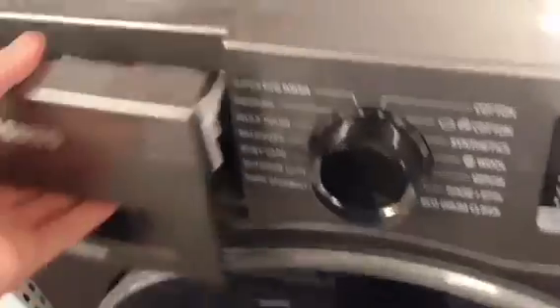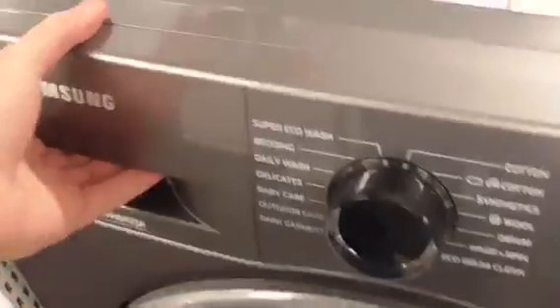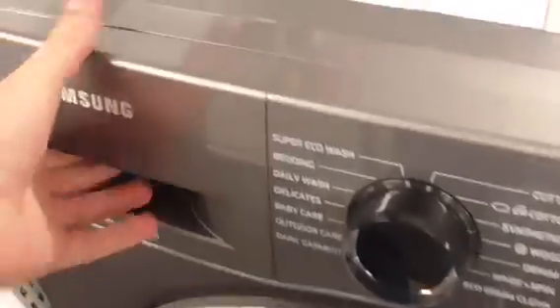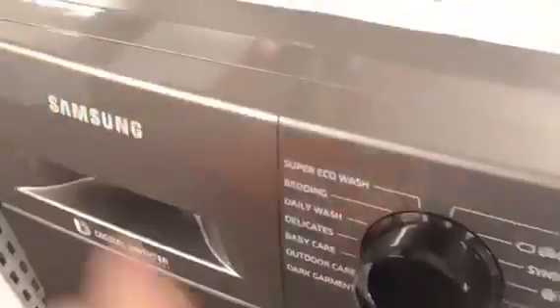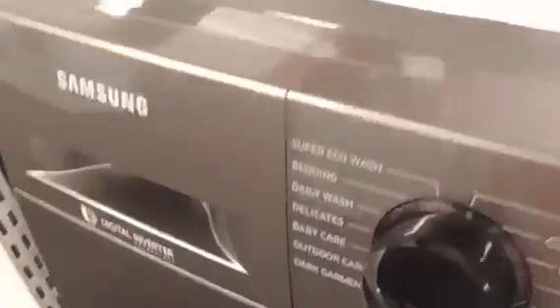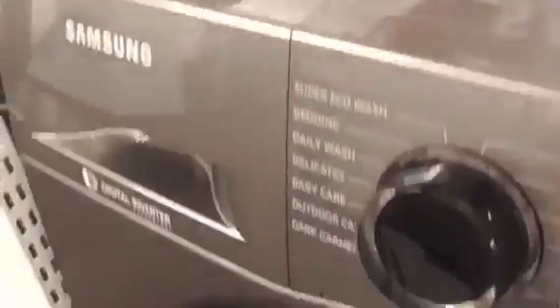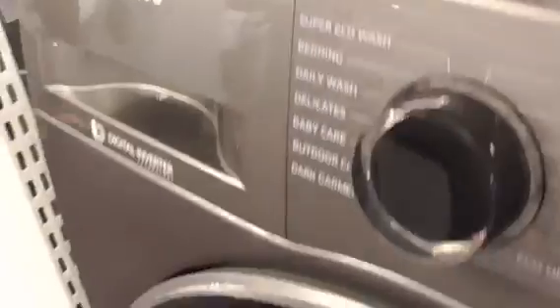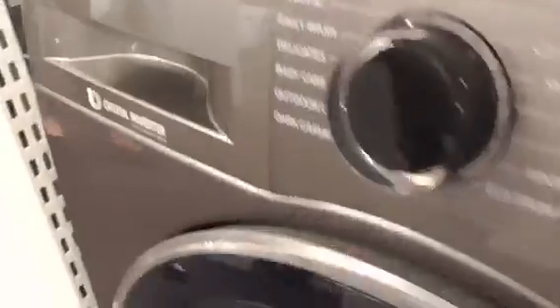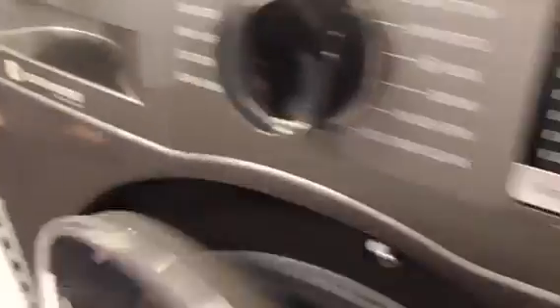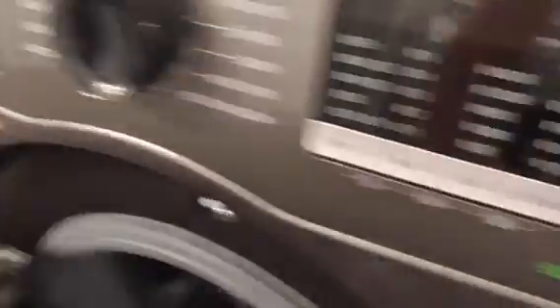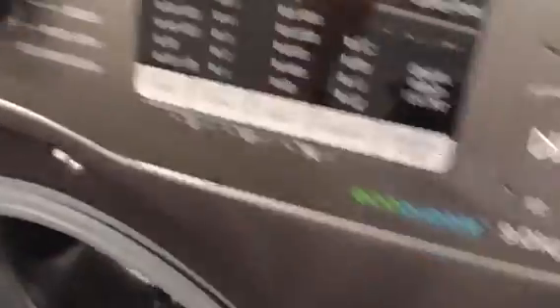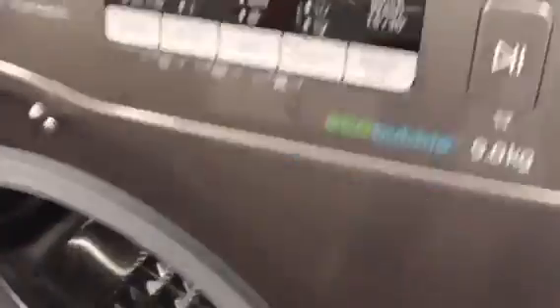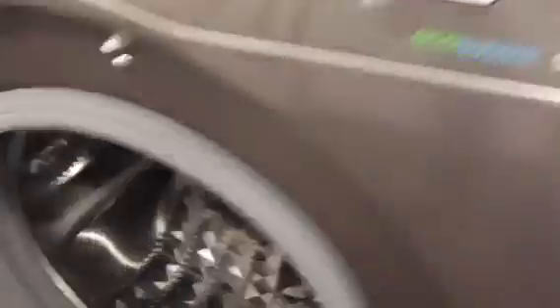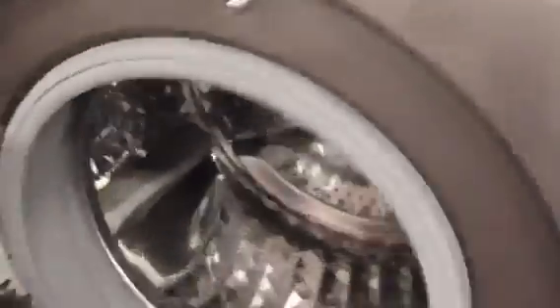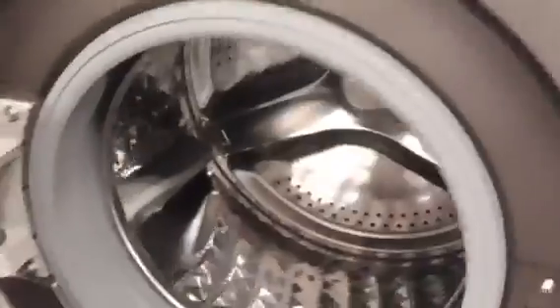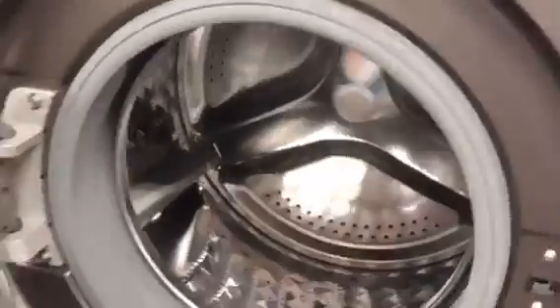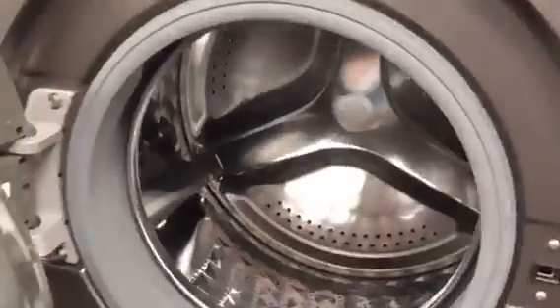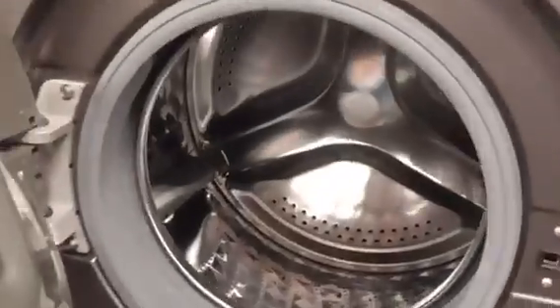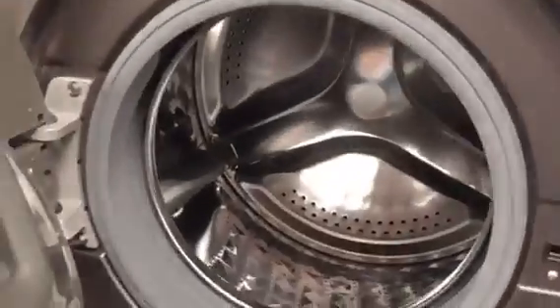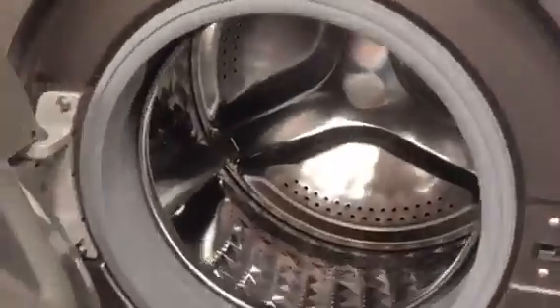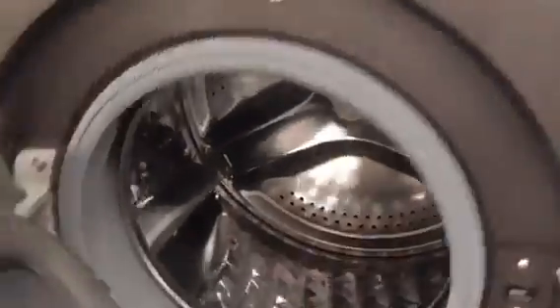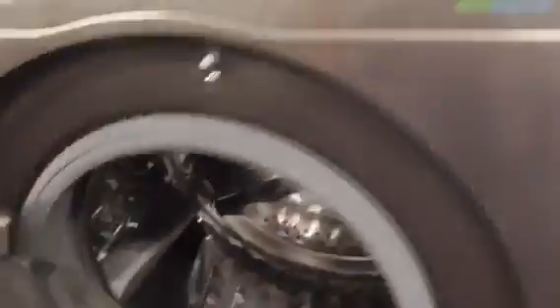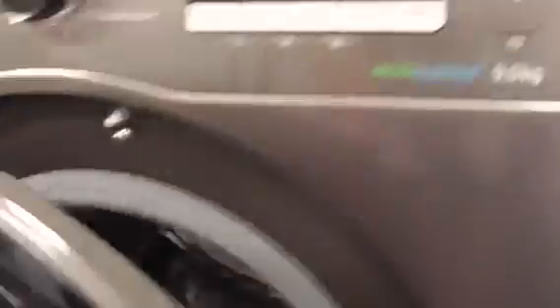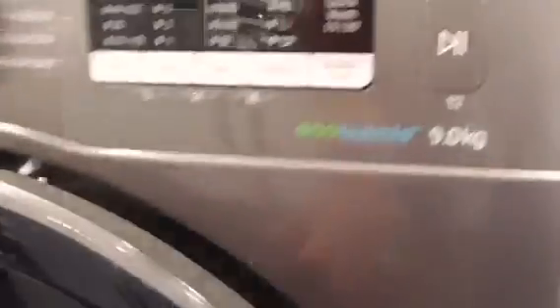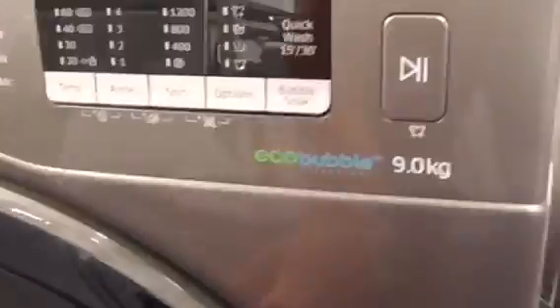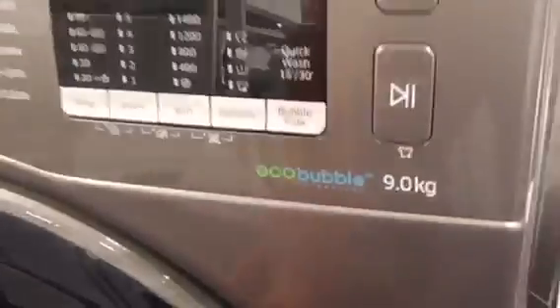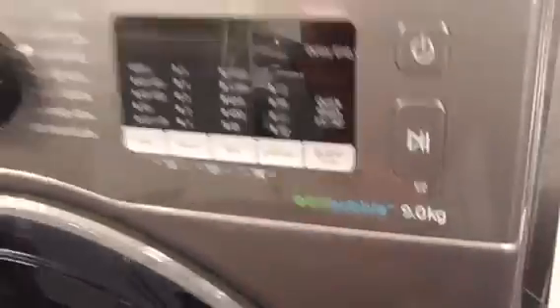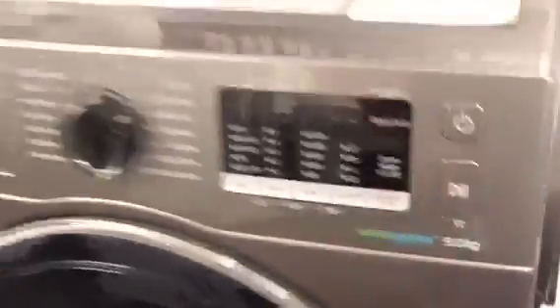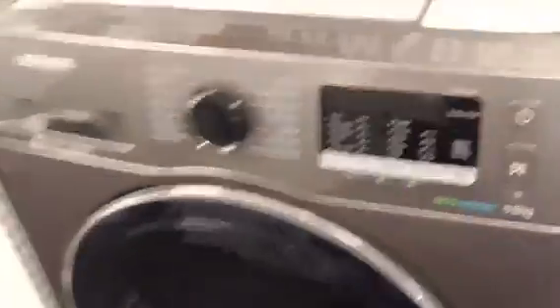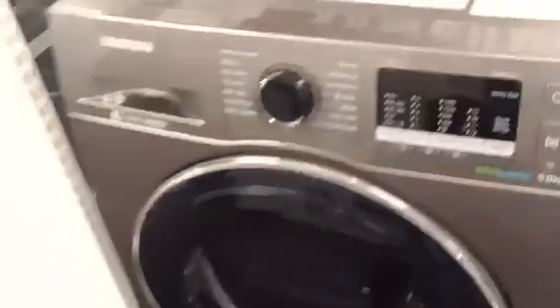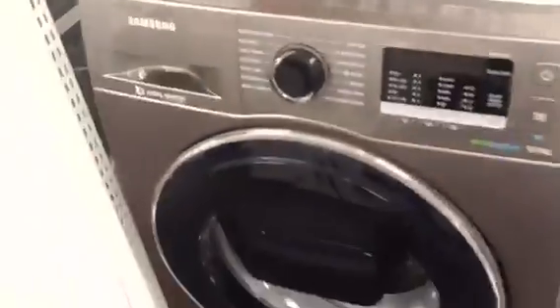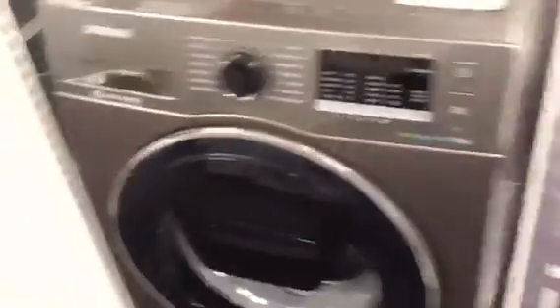Samsung Digital Inverter Technology 9kg washing machine with AddWash.